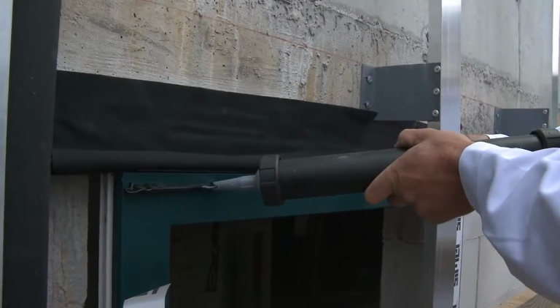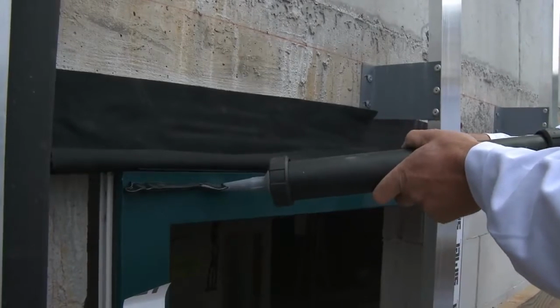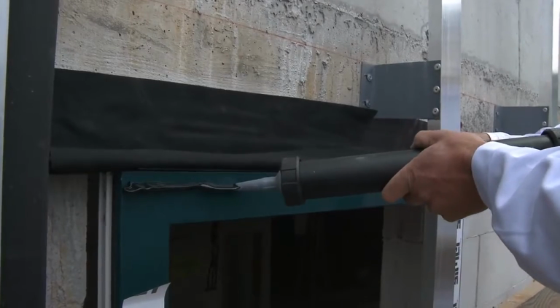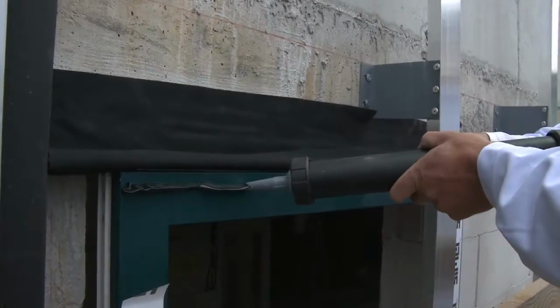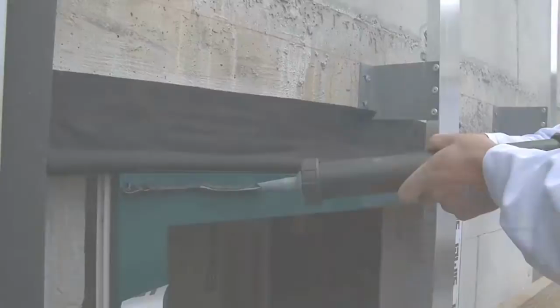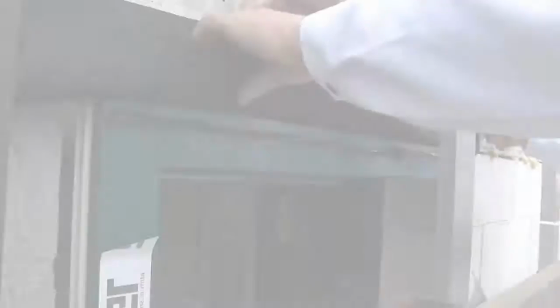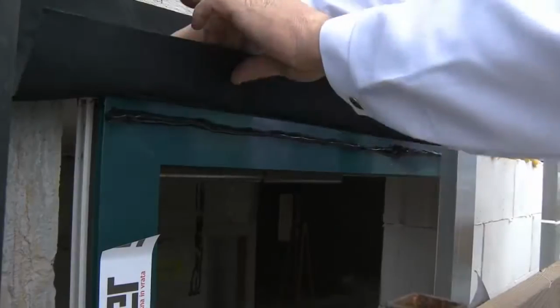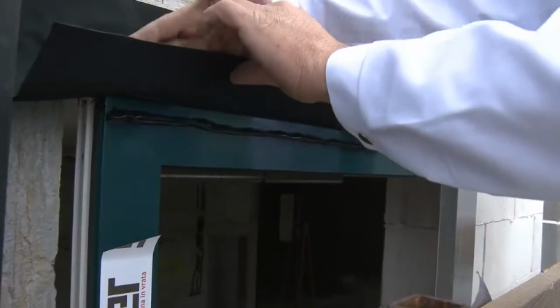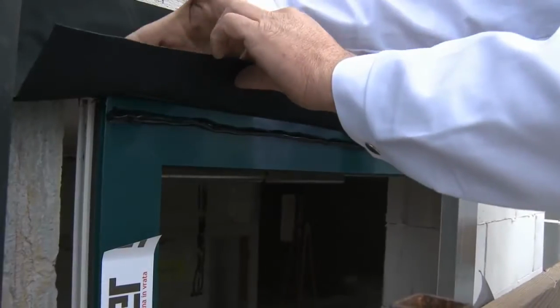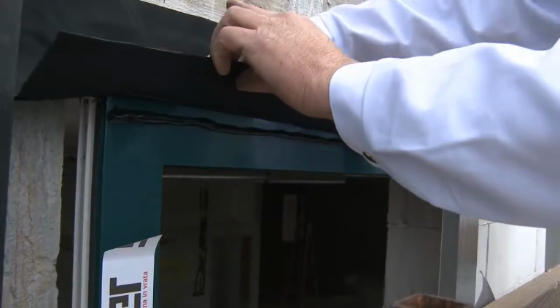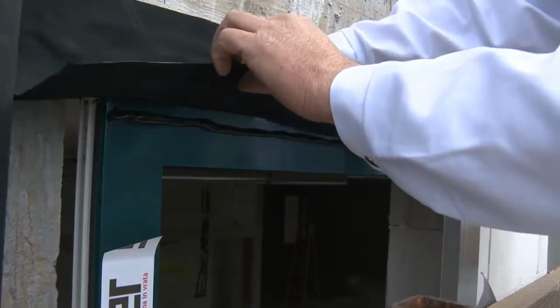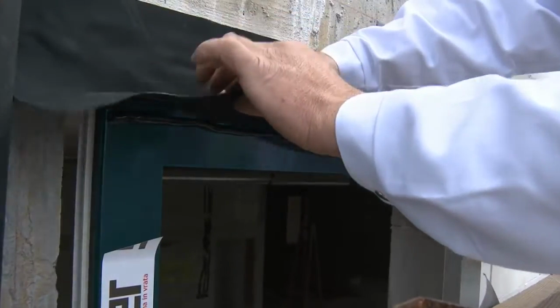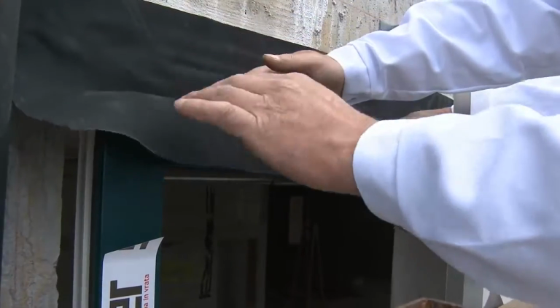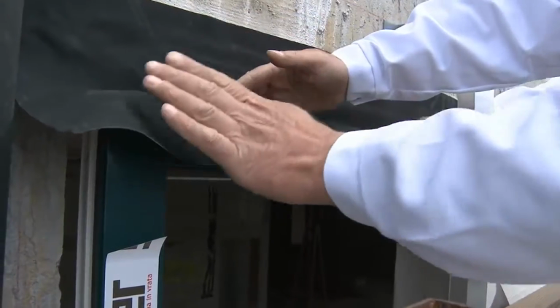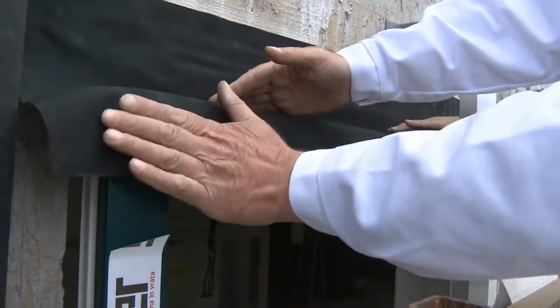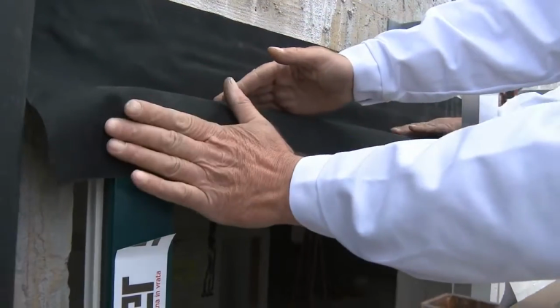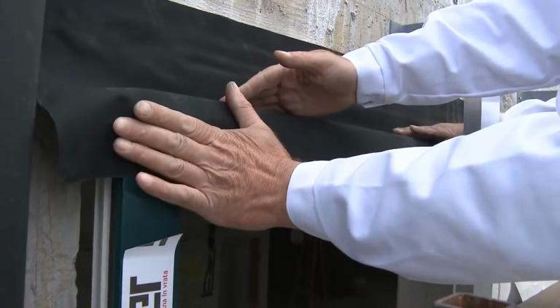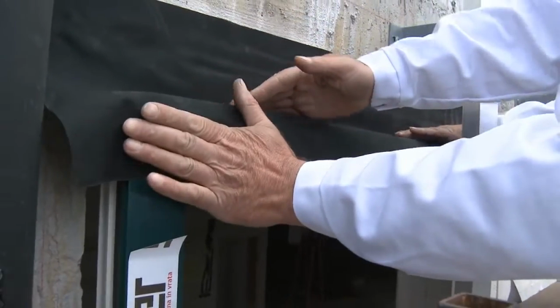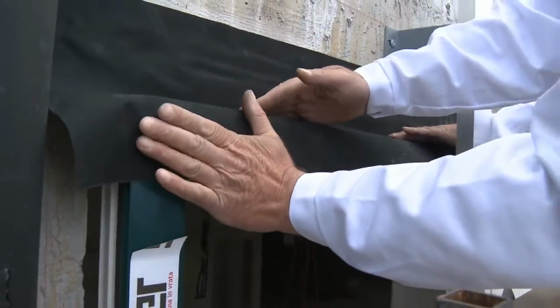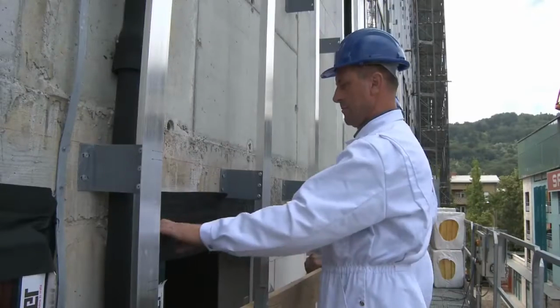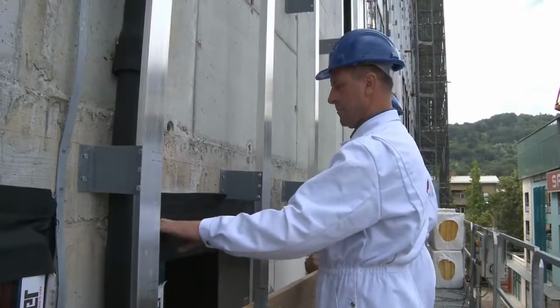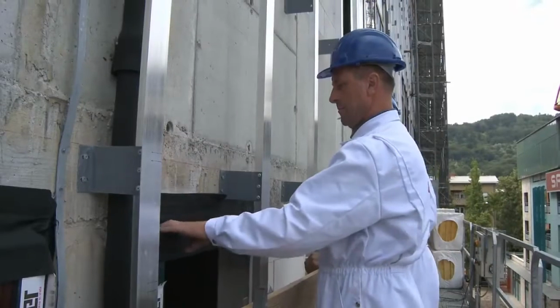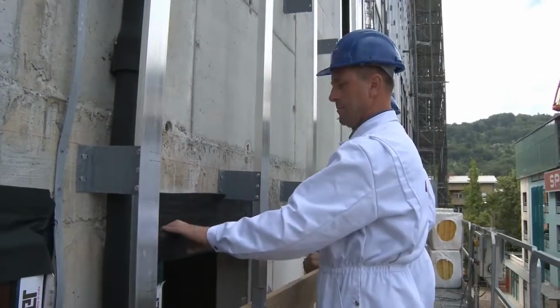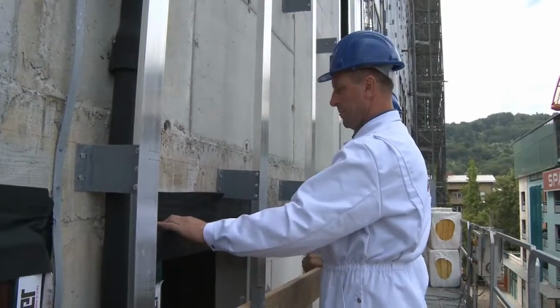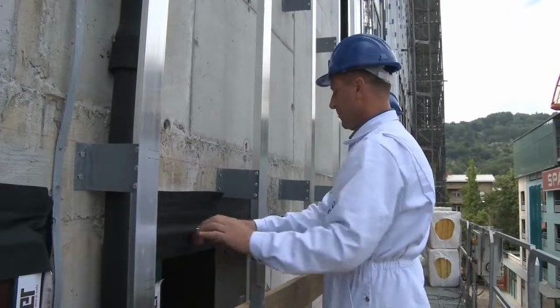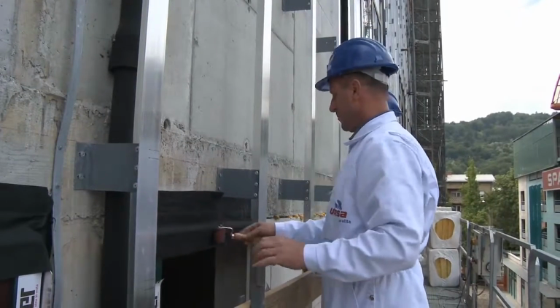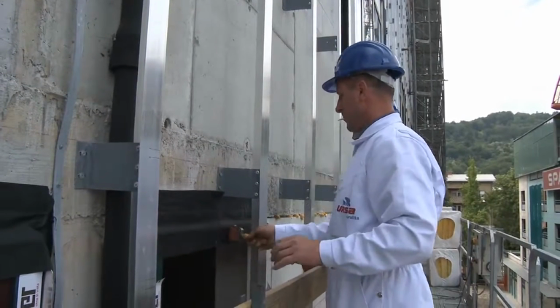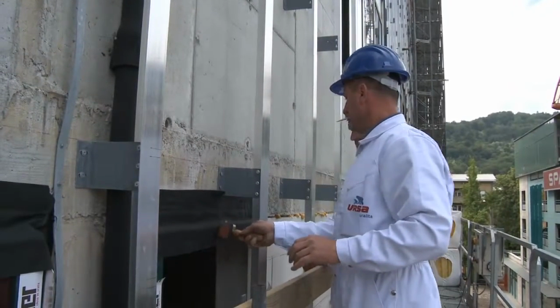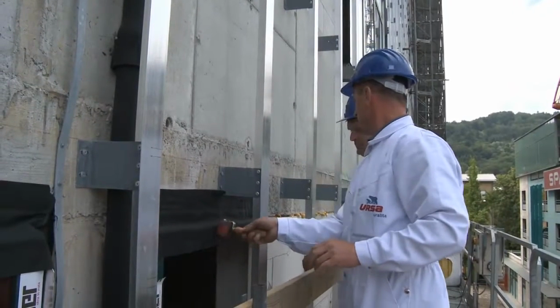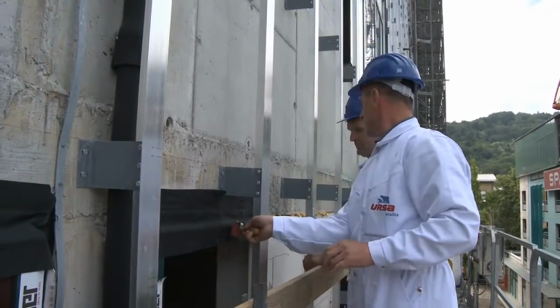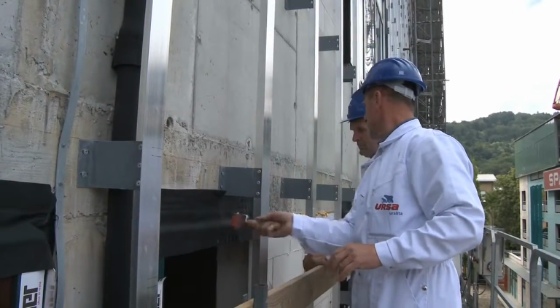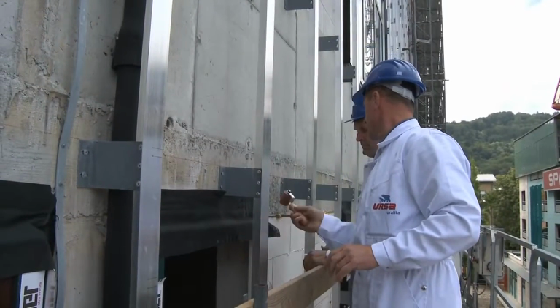All joints of the membrane and walls, window frames and those between the membranes must be pasted very carefully and tightly.